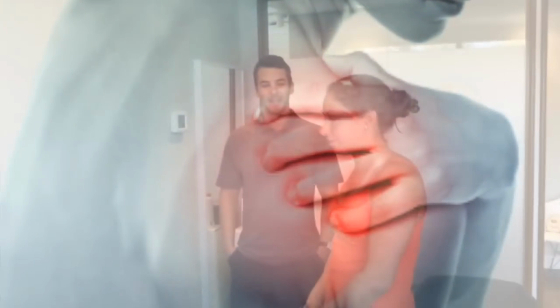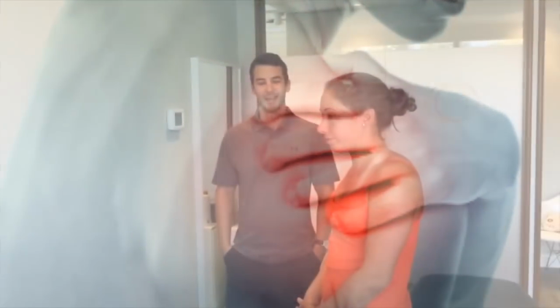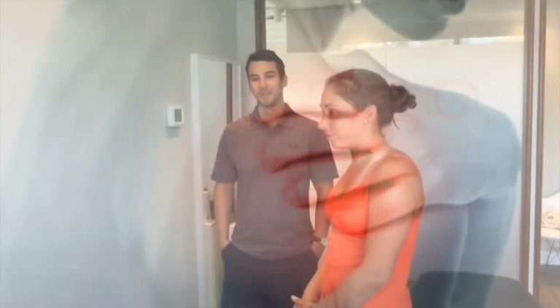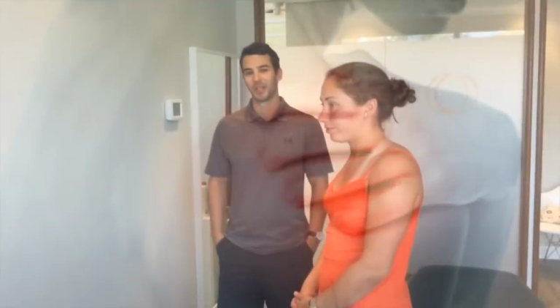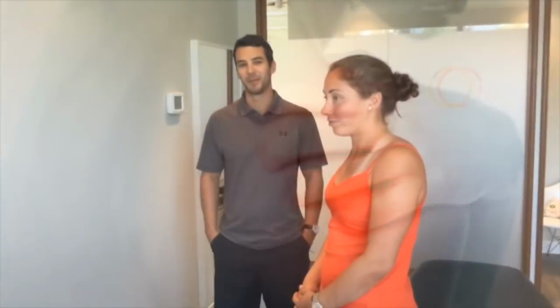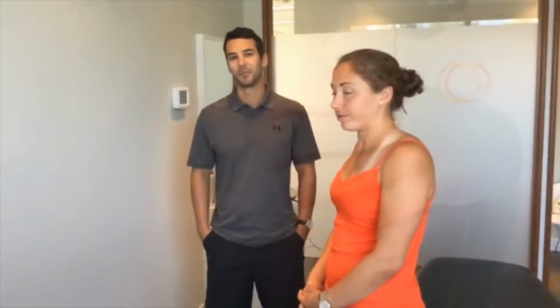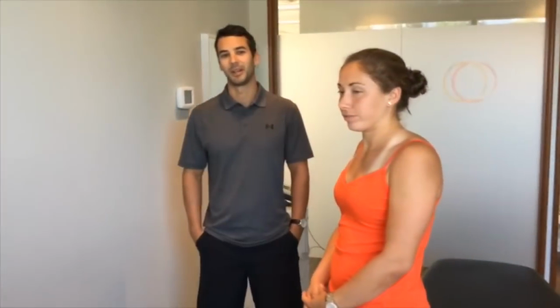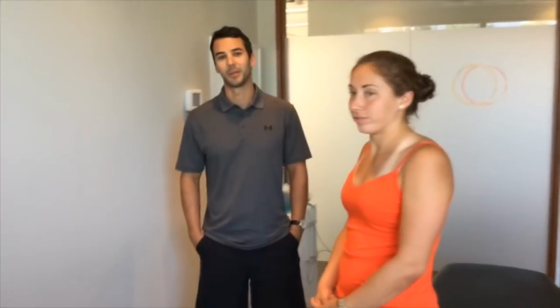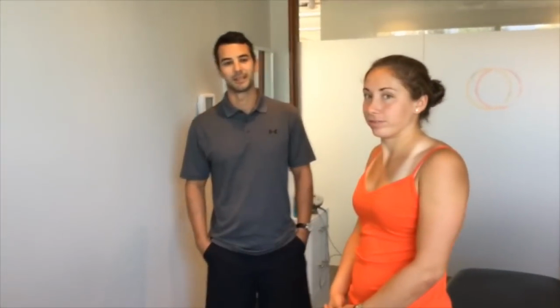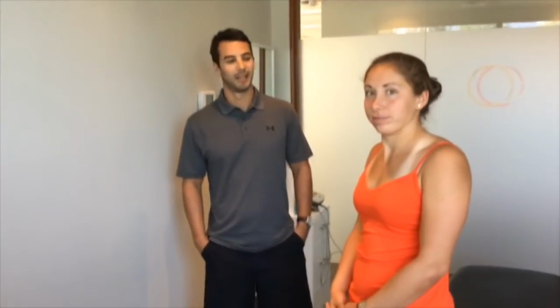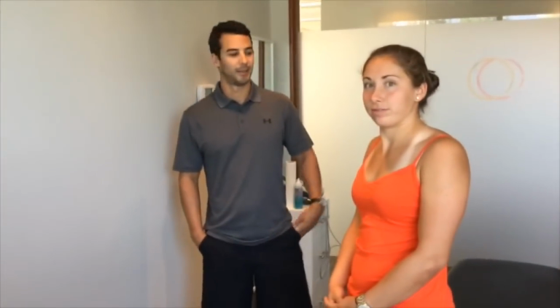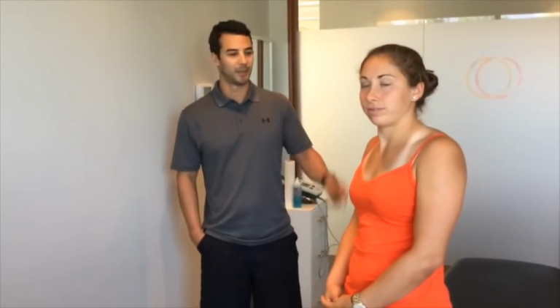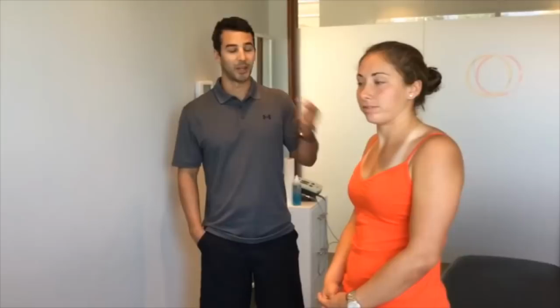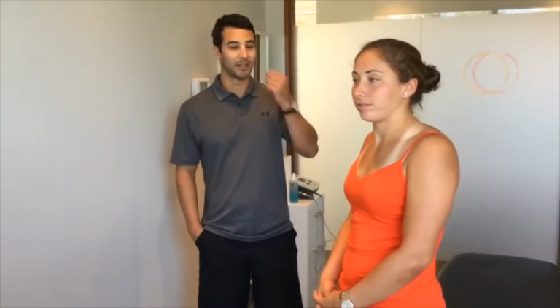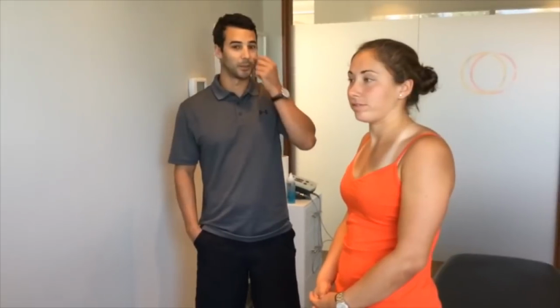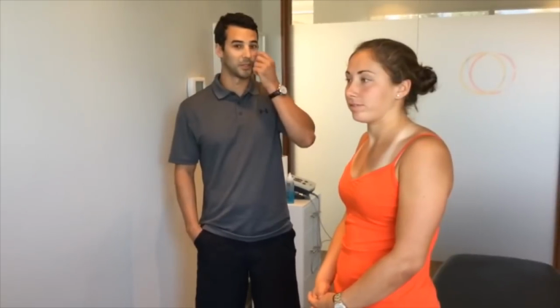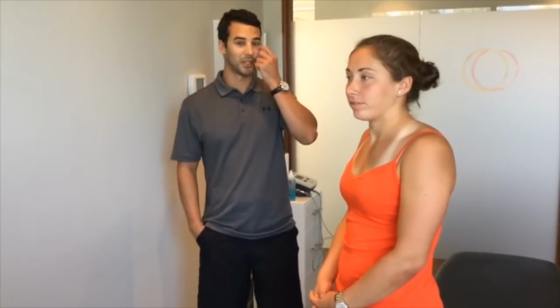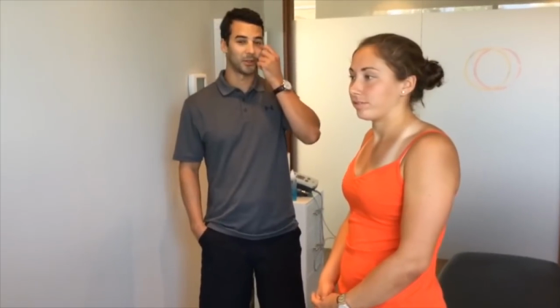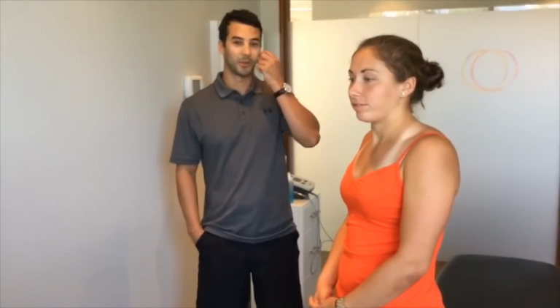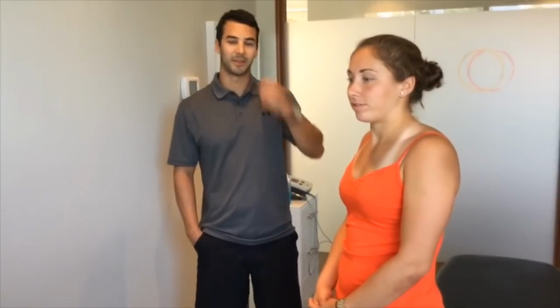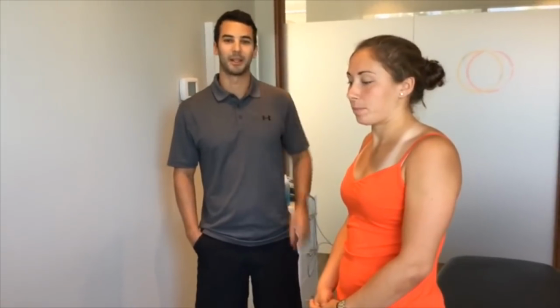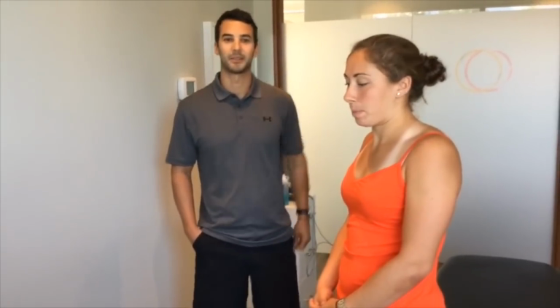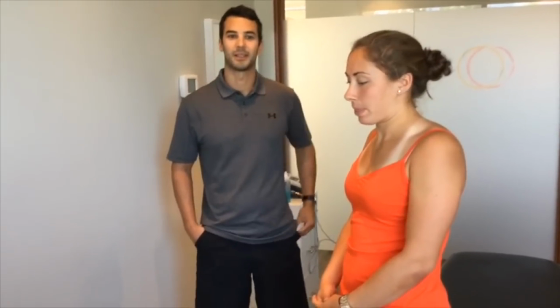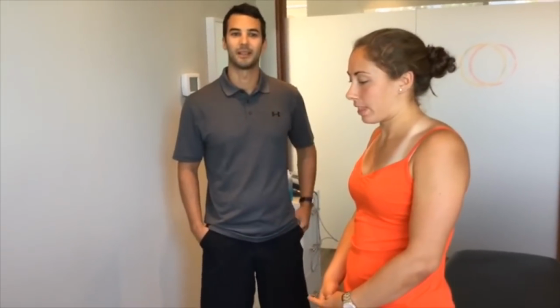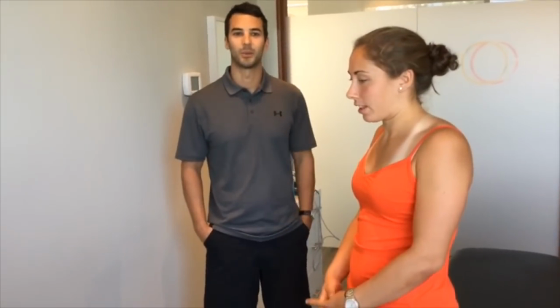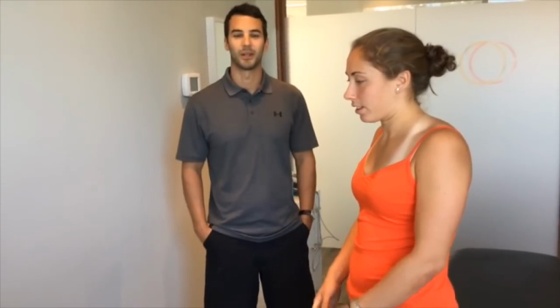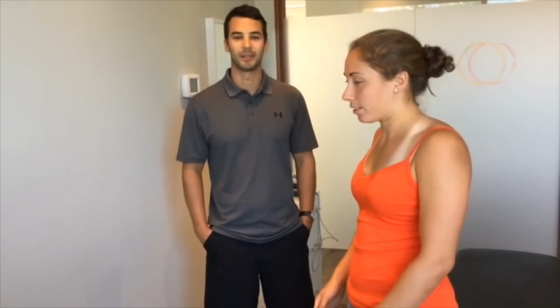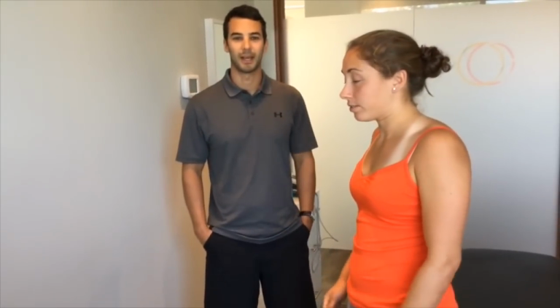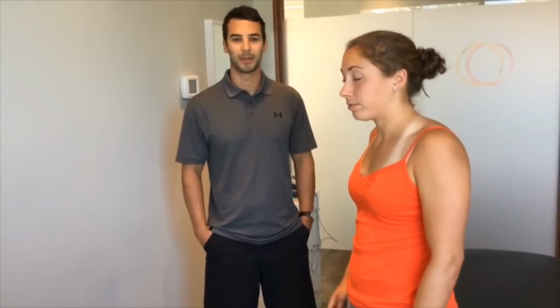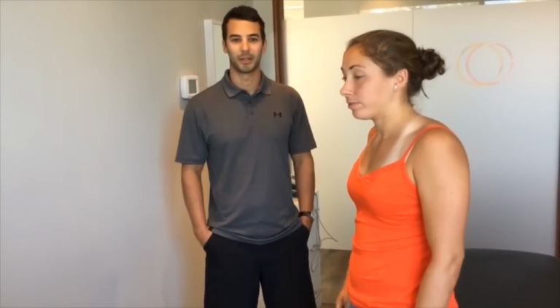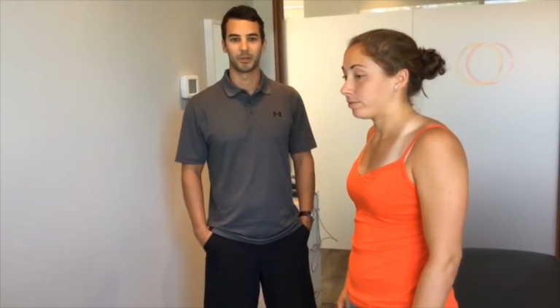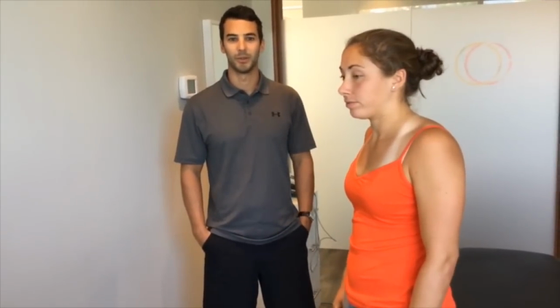Hi, I'm Jamie from Body Works, here with Holly, and we're just going to go through a simple exercise to work on scapular control.